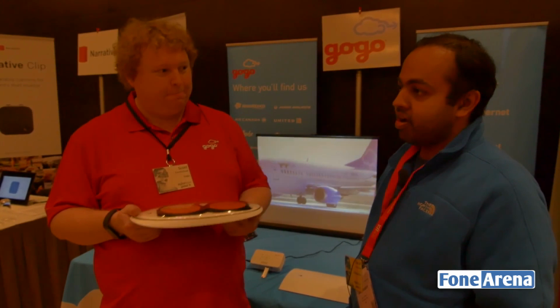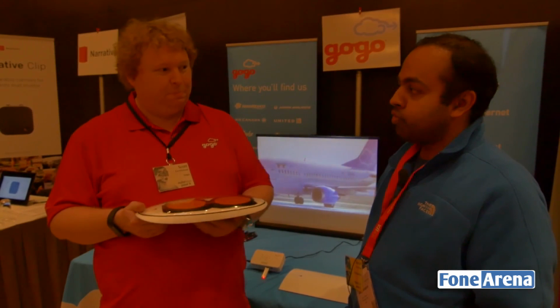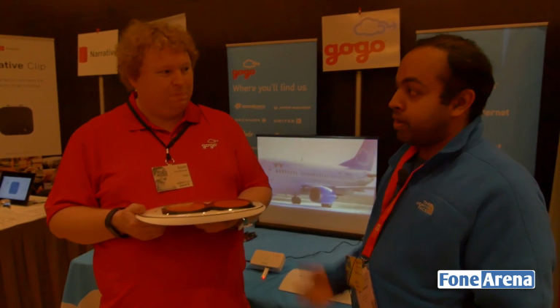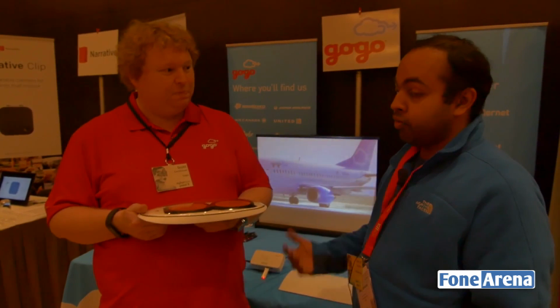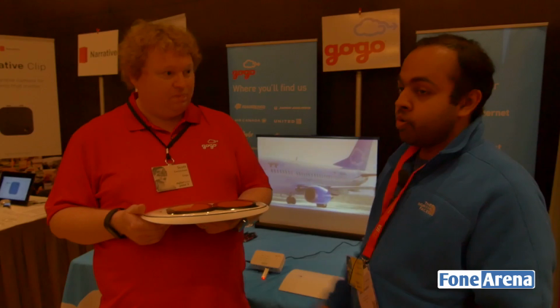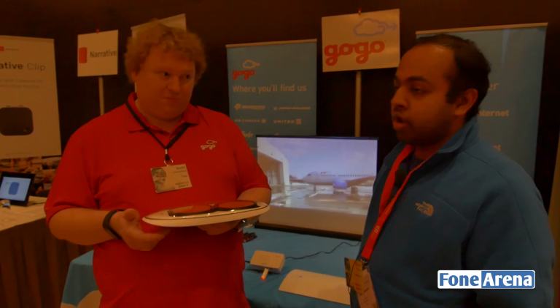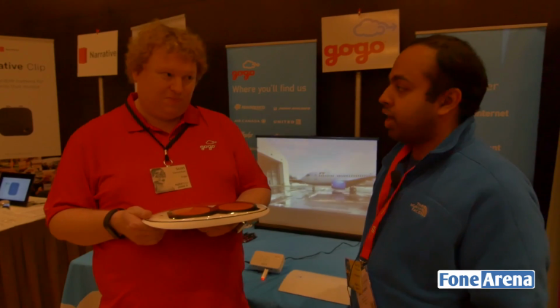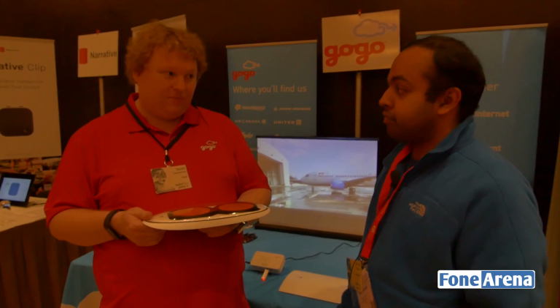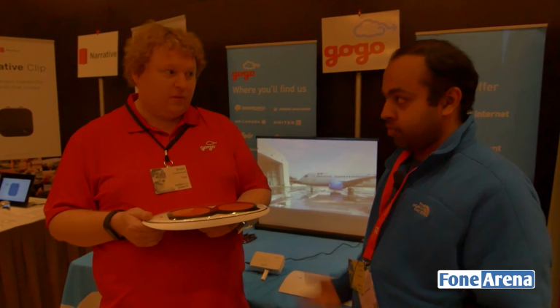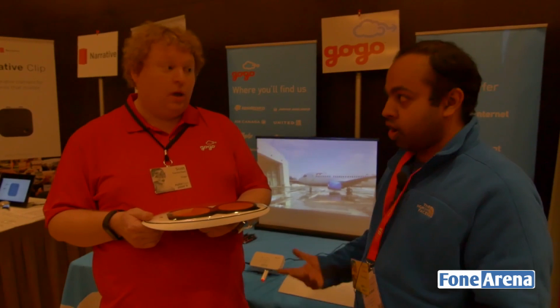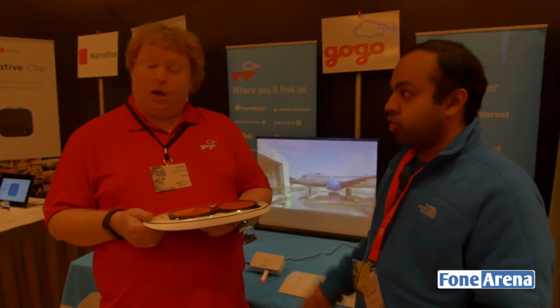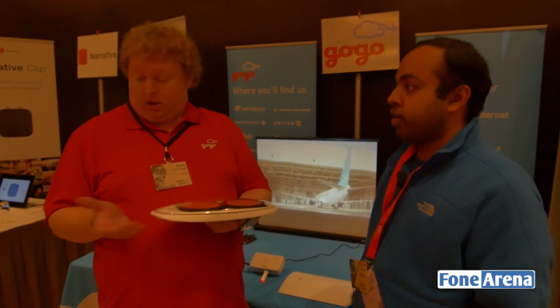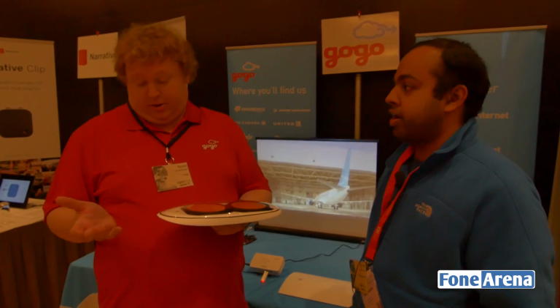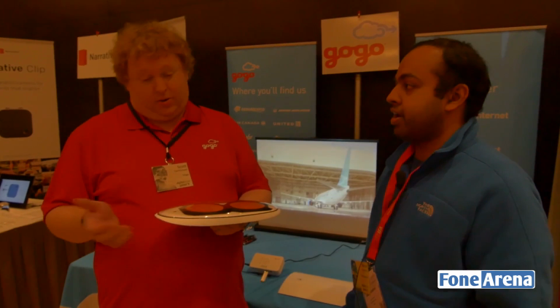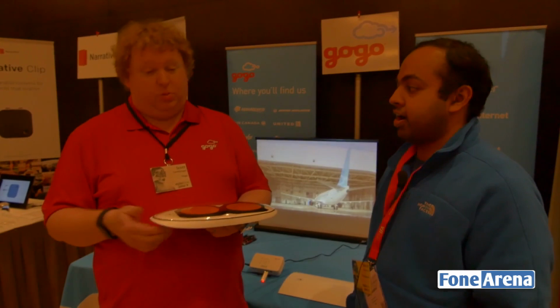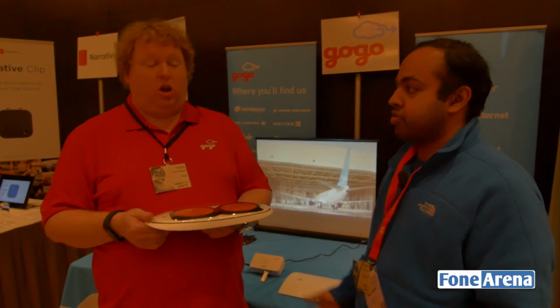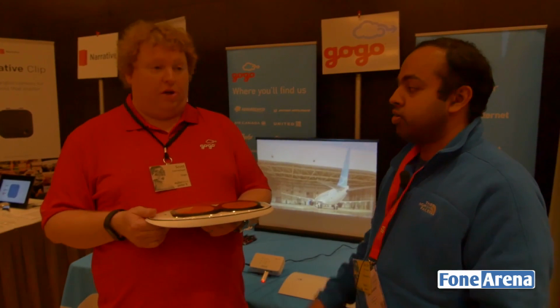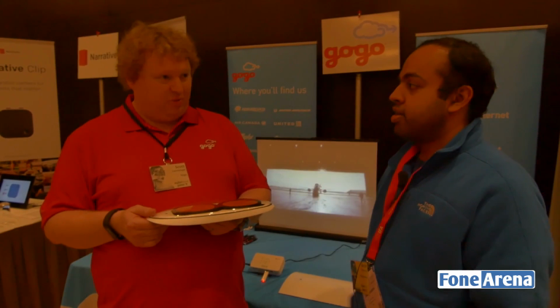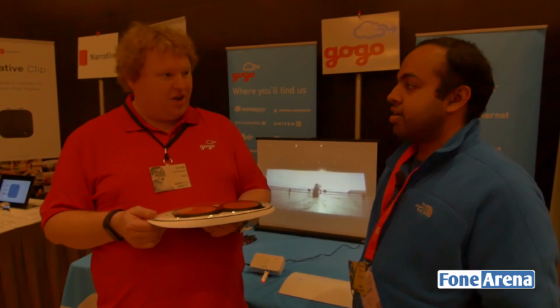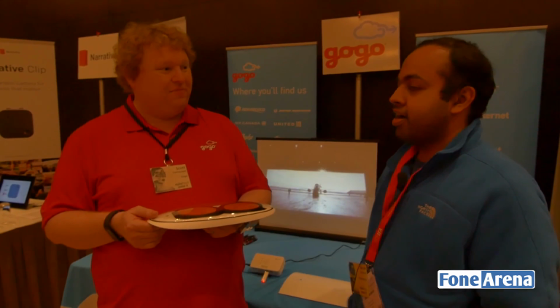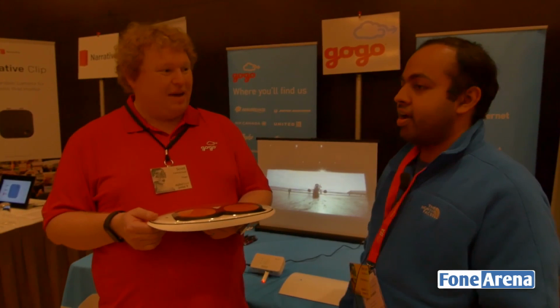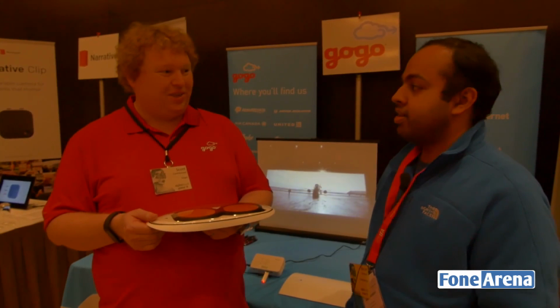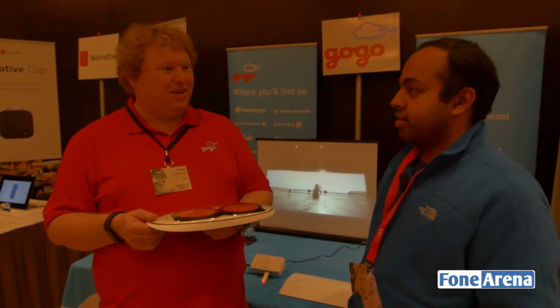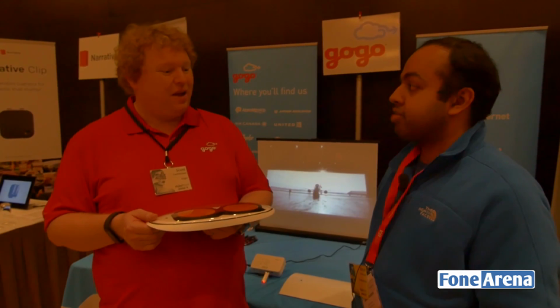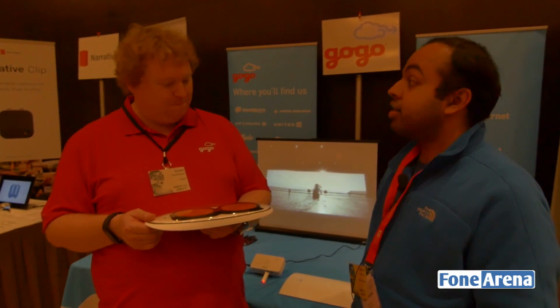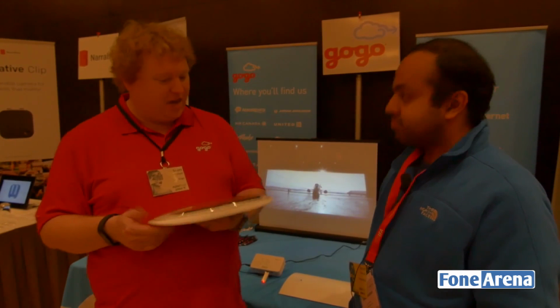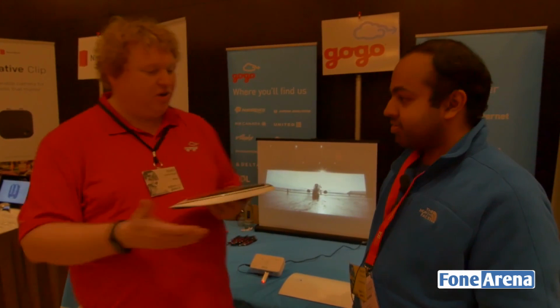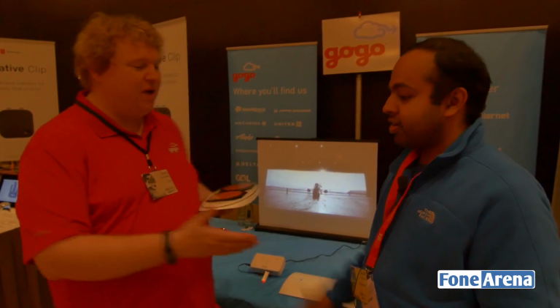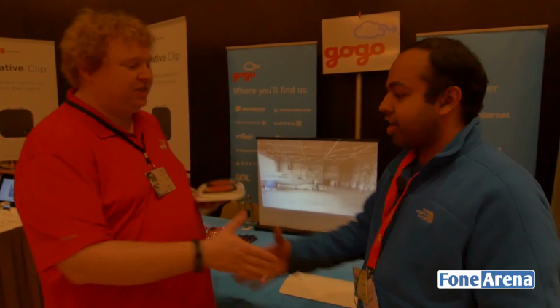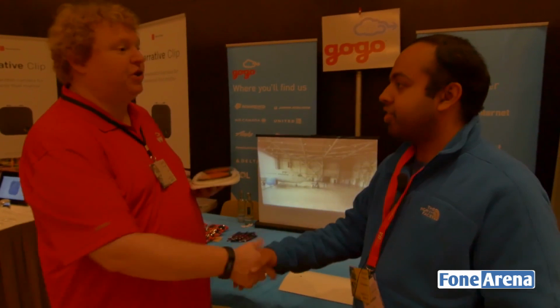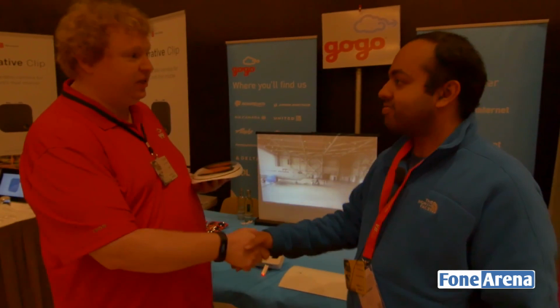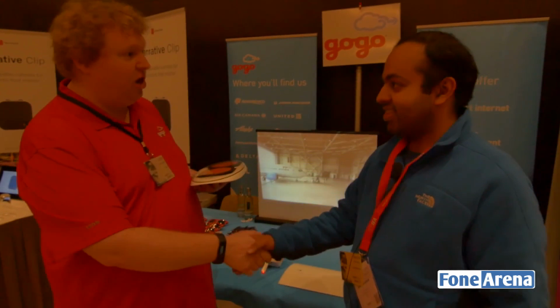We'd love to have GoGo on Indian aircraft soon. We'd love to be there. Thanks, Scott. Thank you very much.